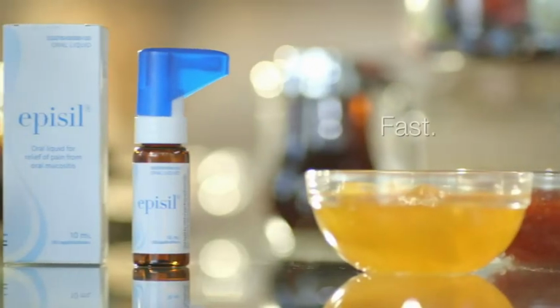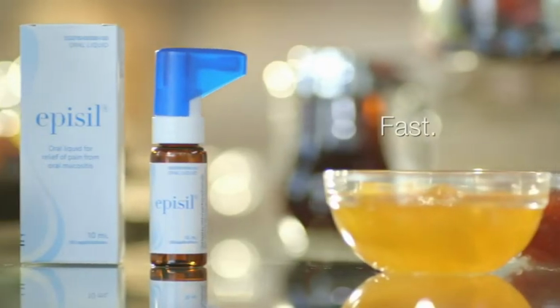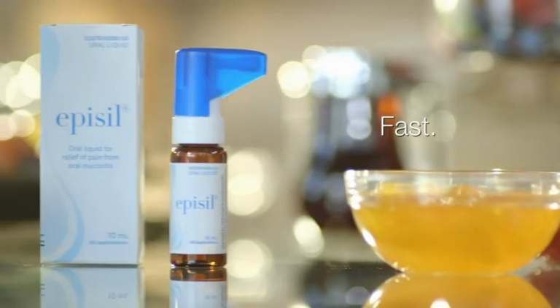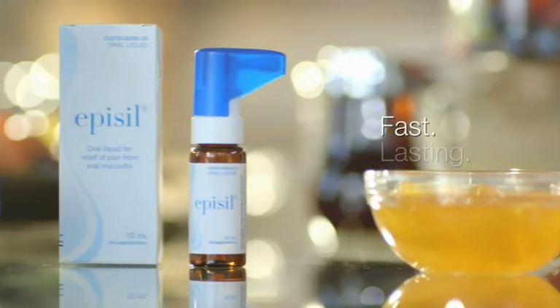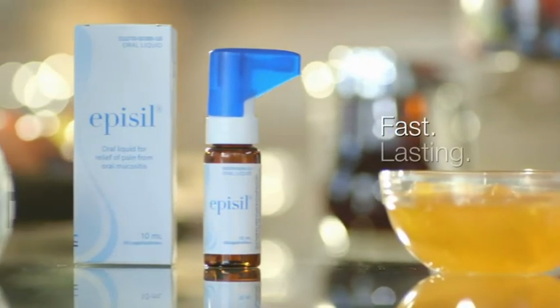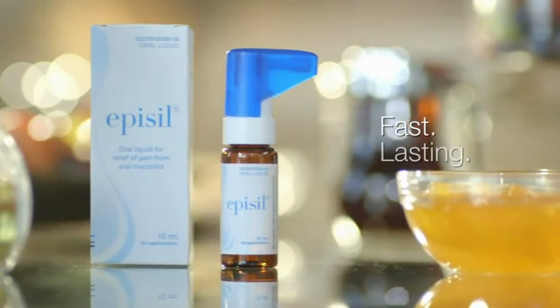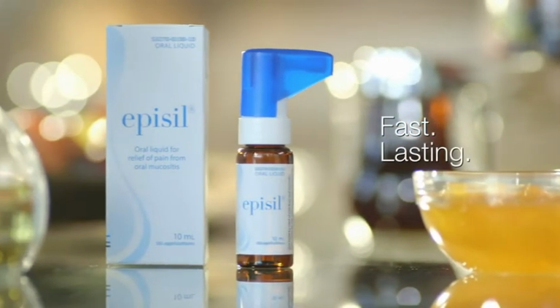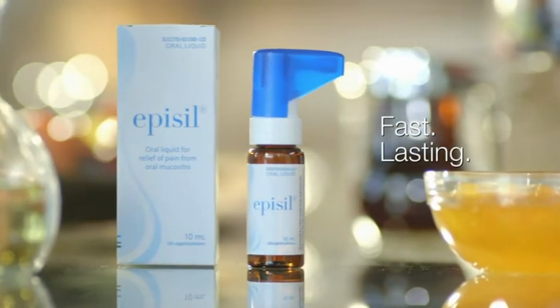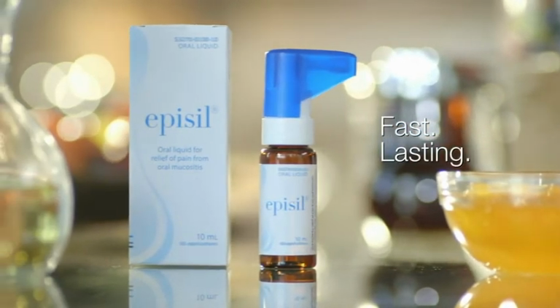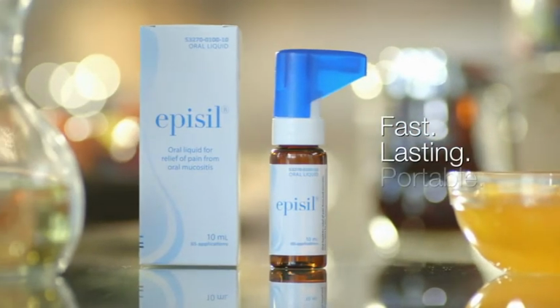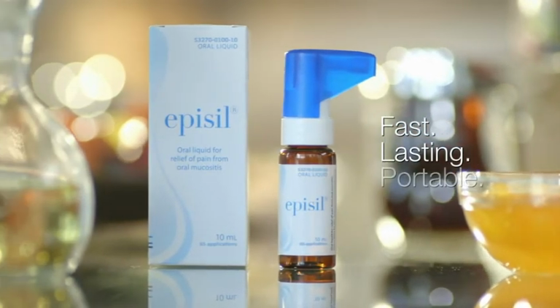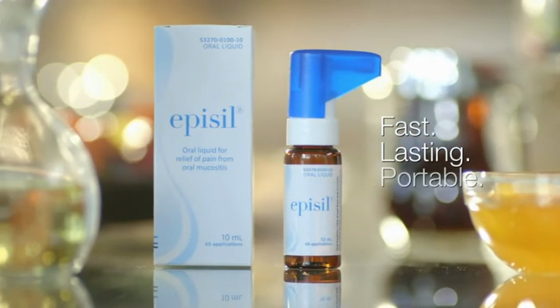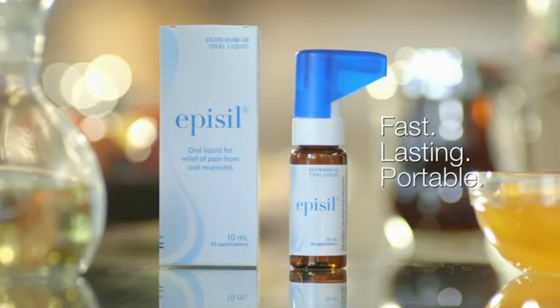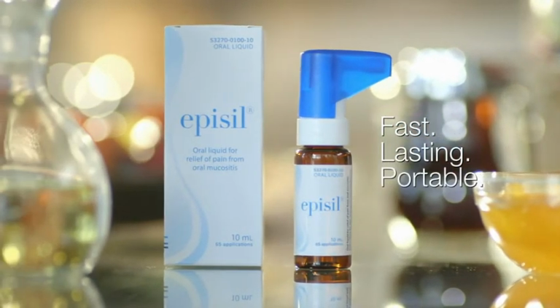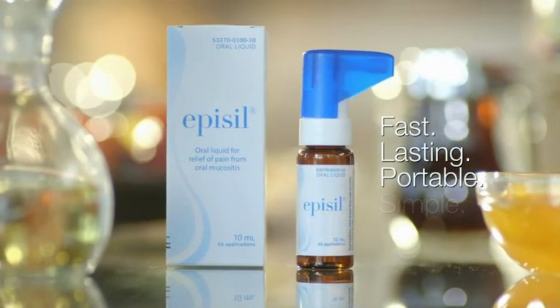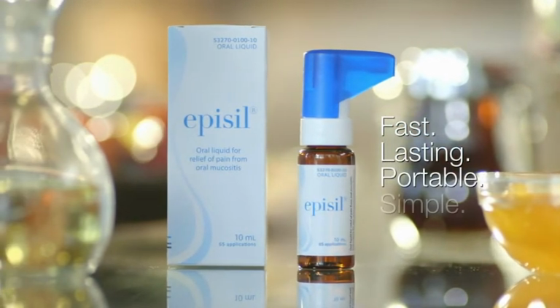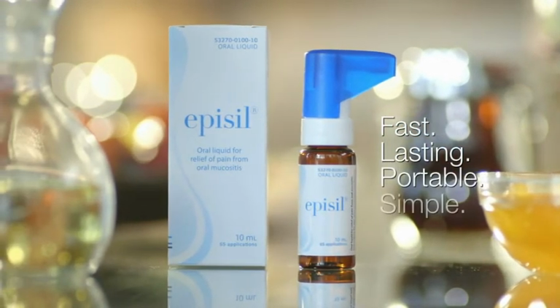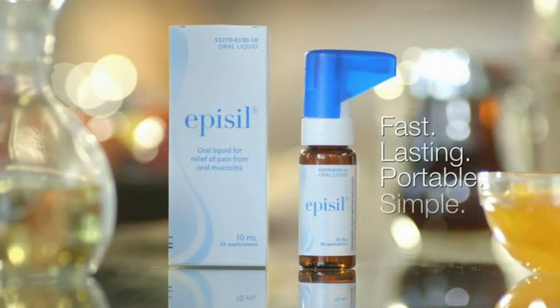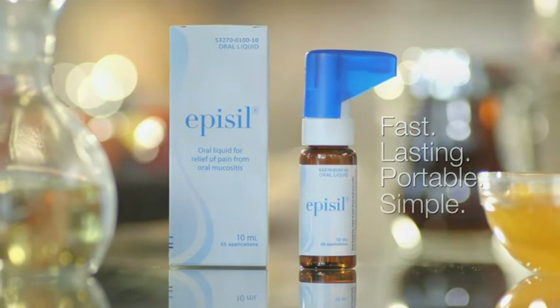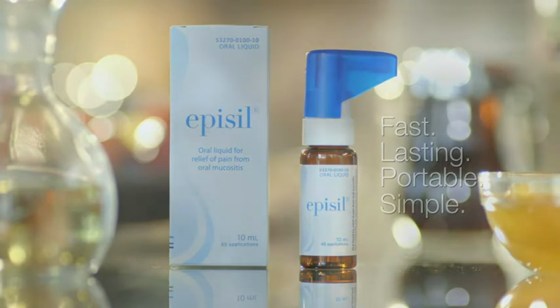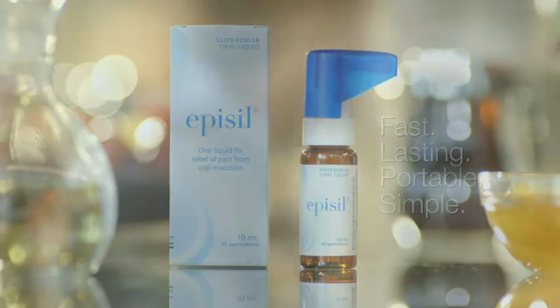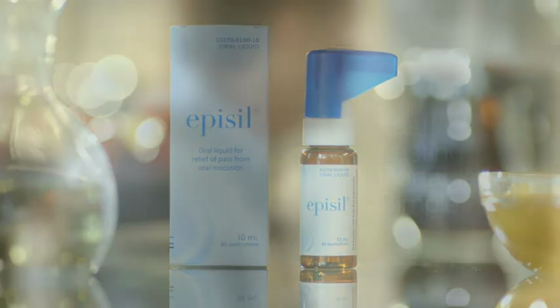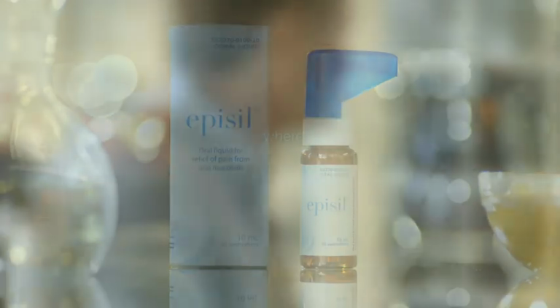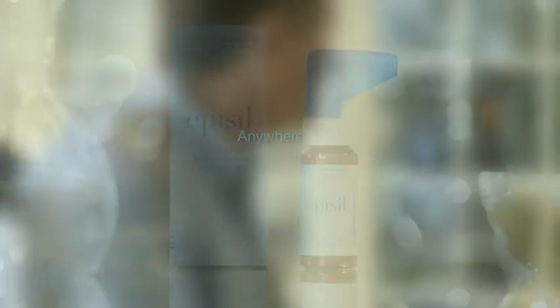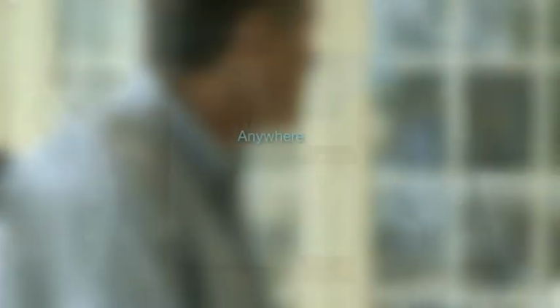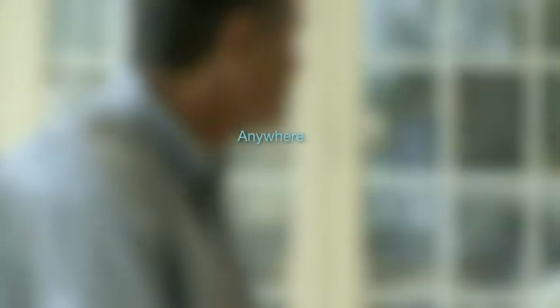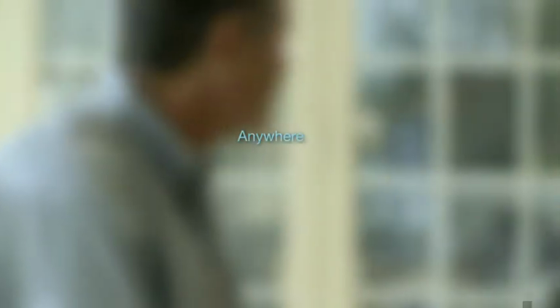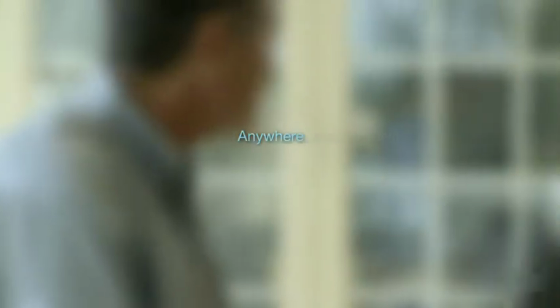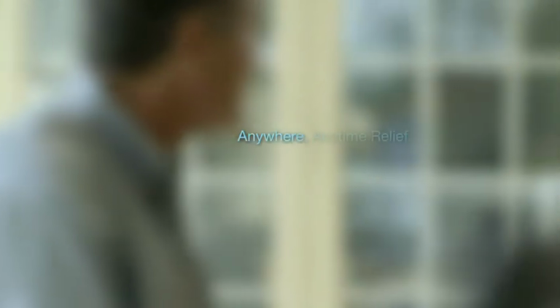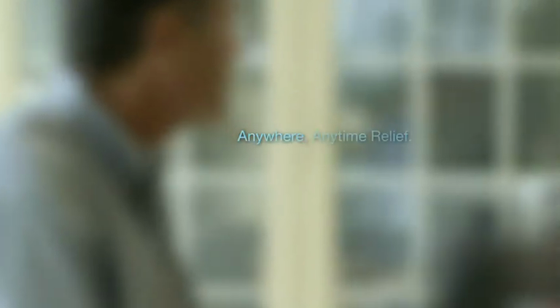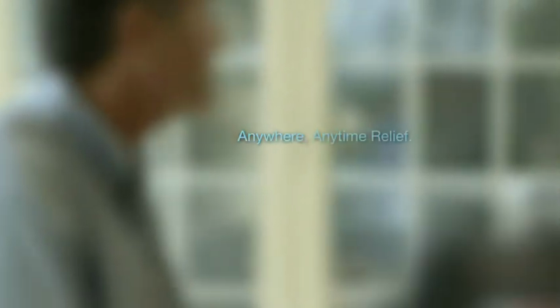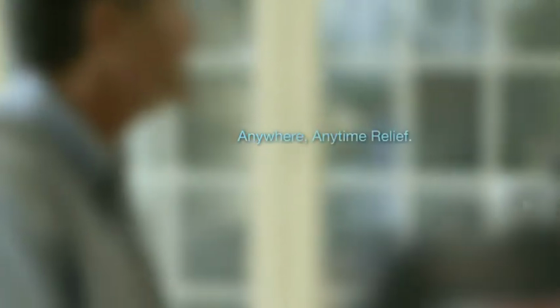Epicil. Fast, lasting, portable, simple. Anywhere, anytime relief.